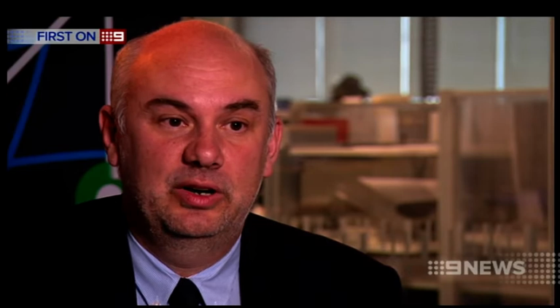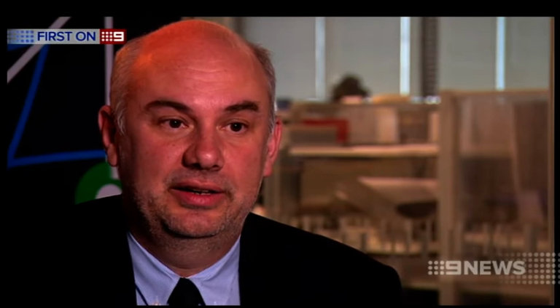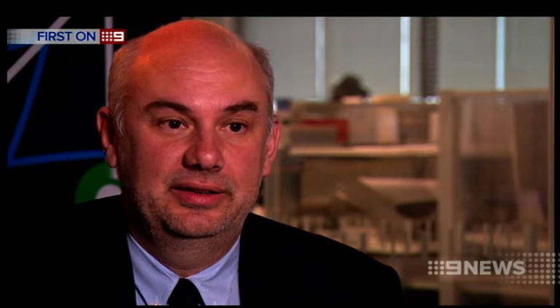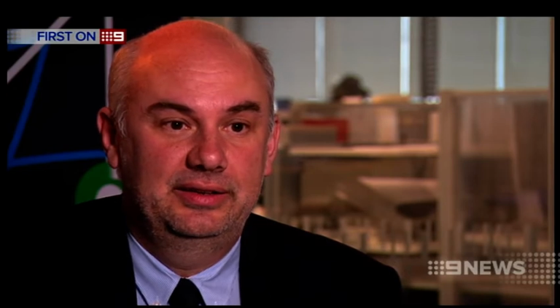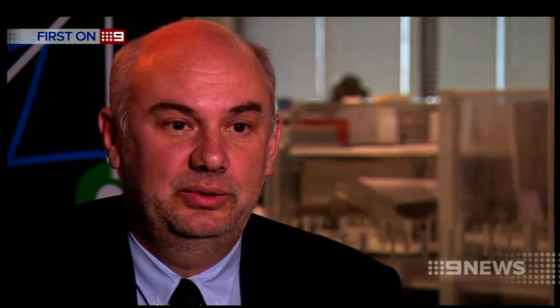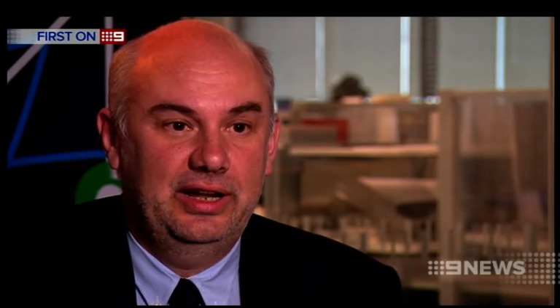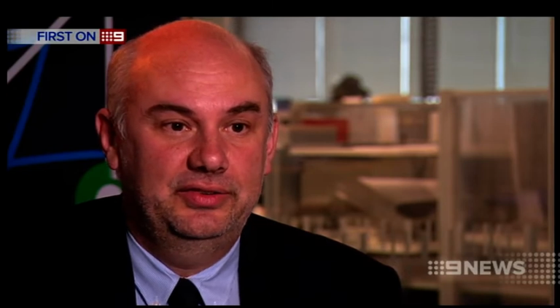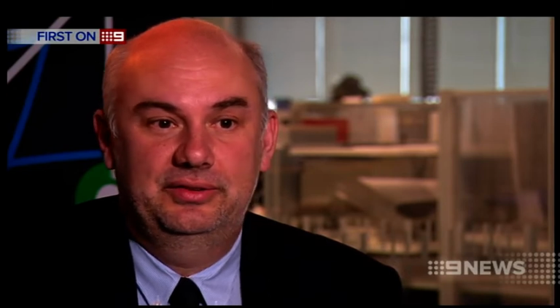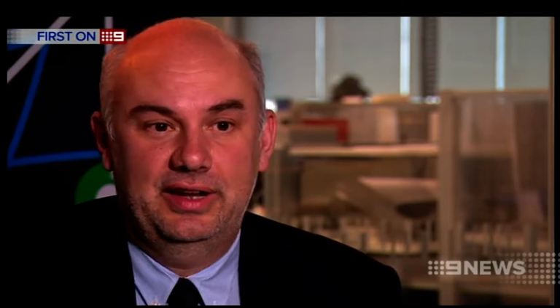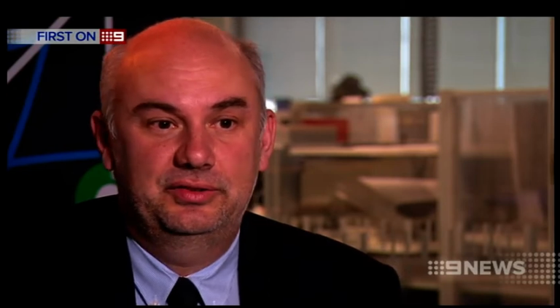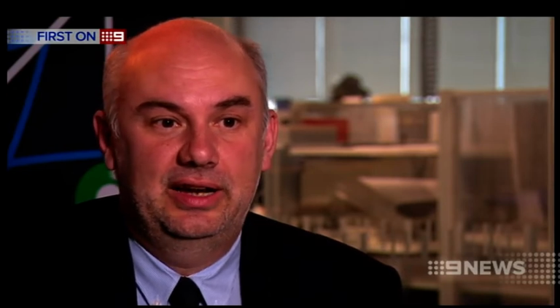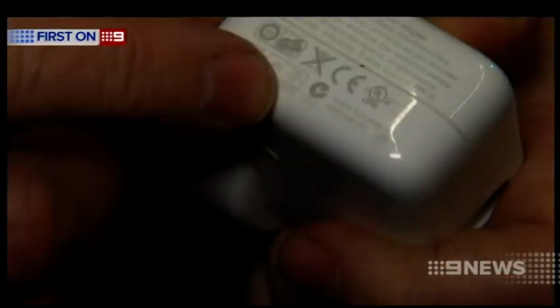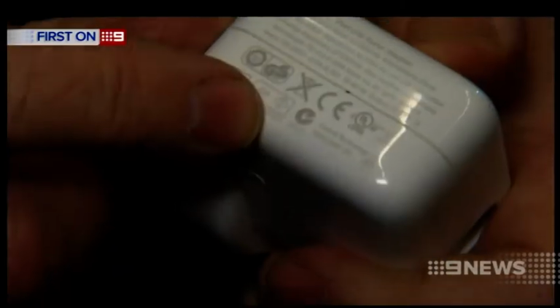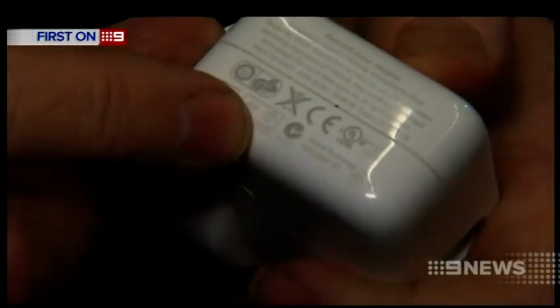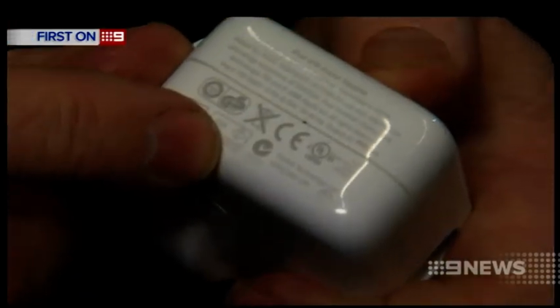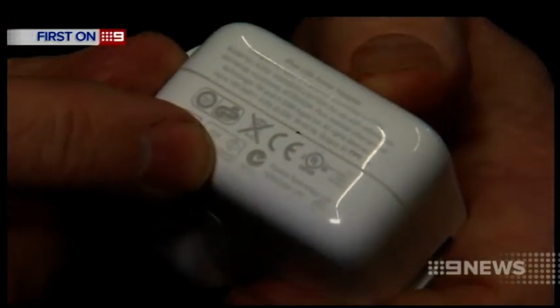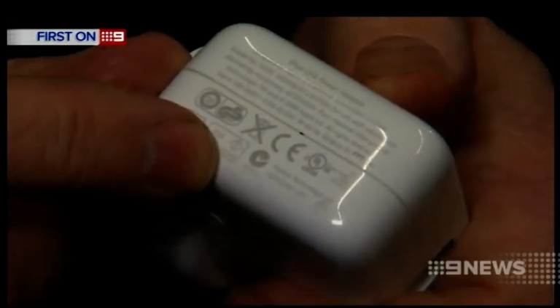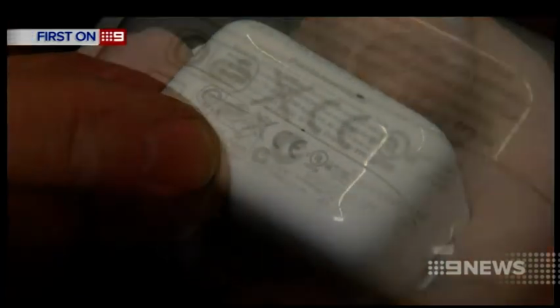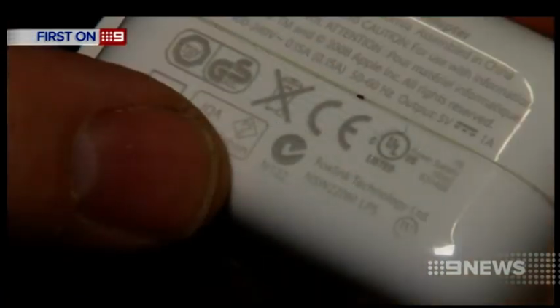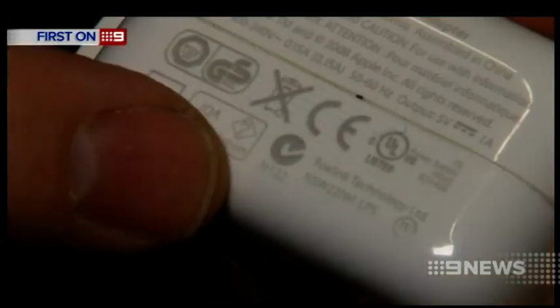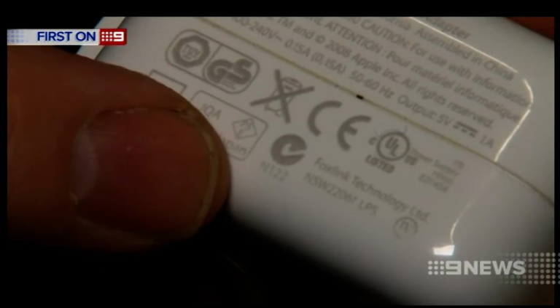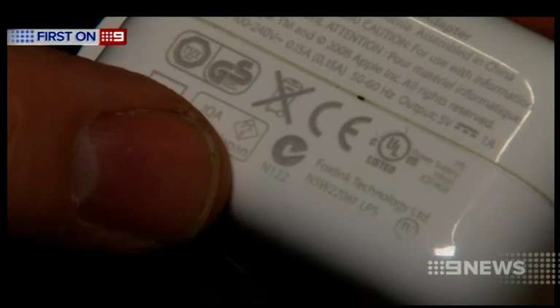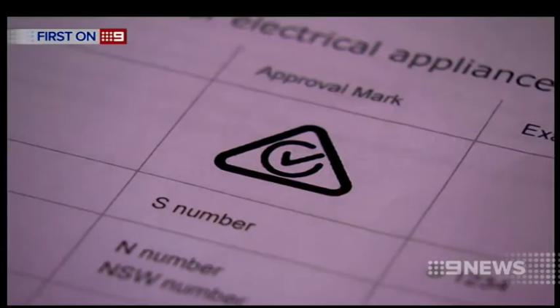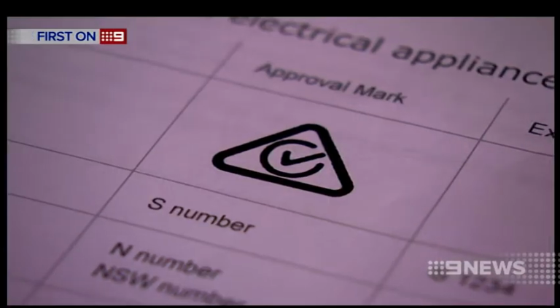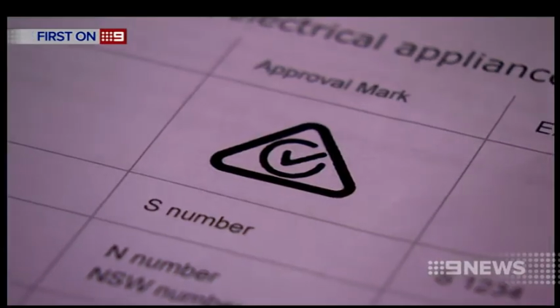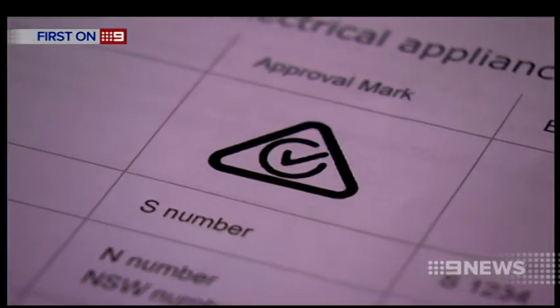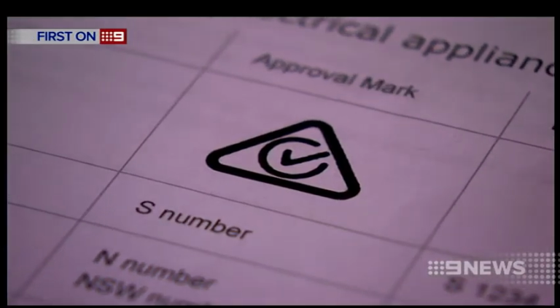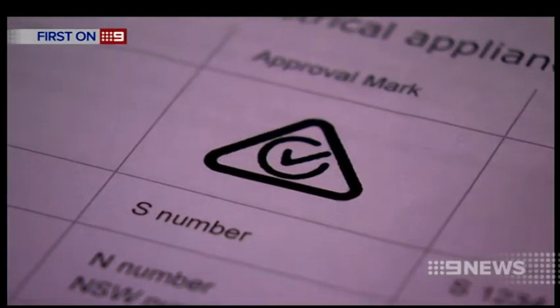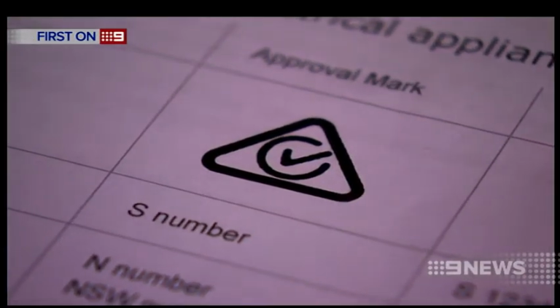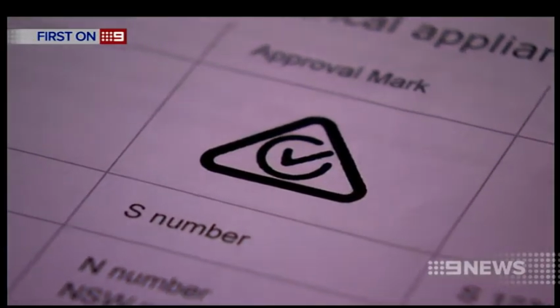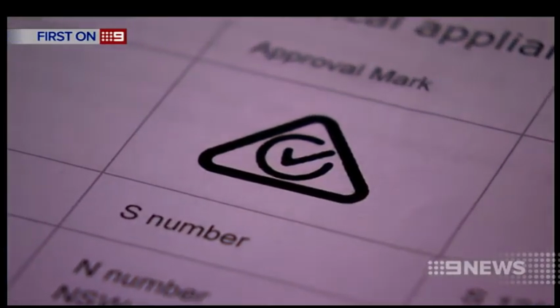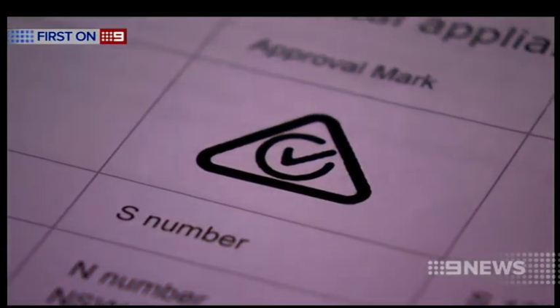Consumers are advised to only buy chargers stamped with the Australian safety approval mark.